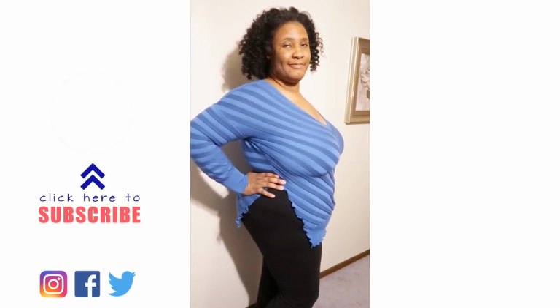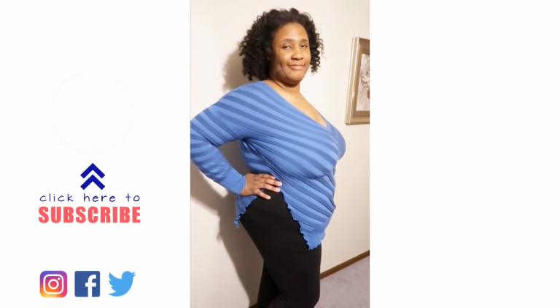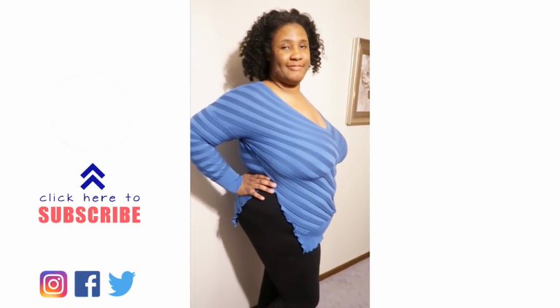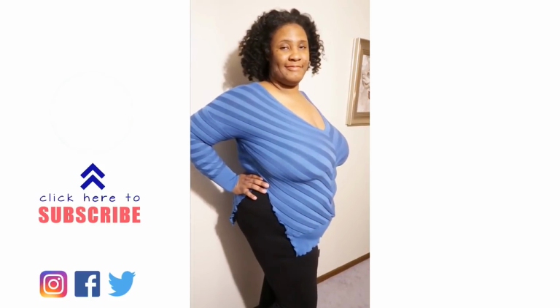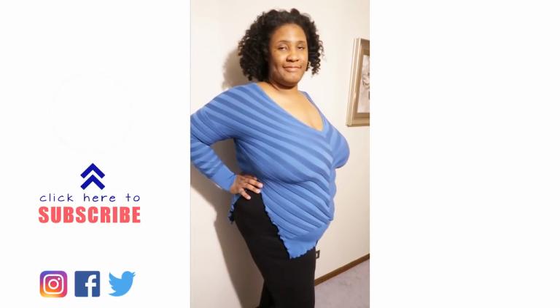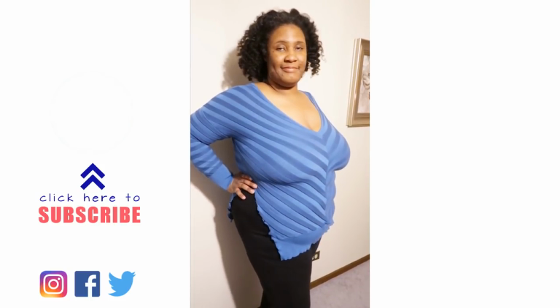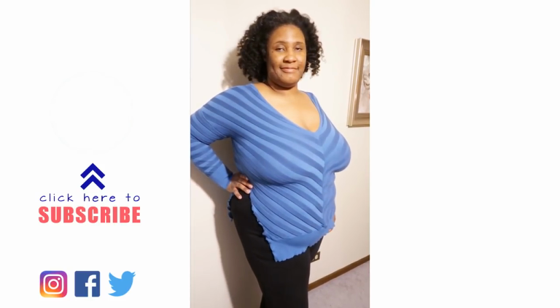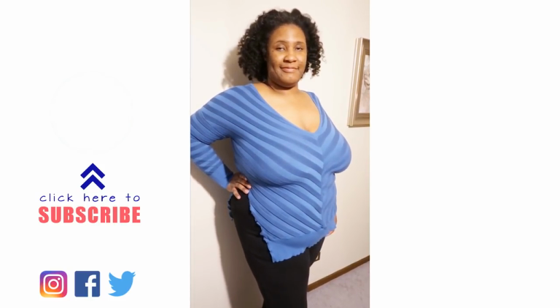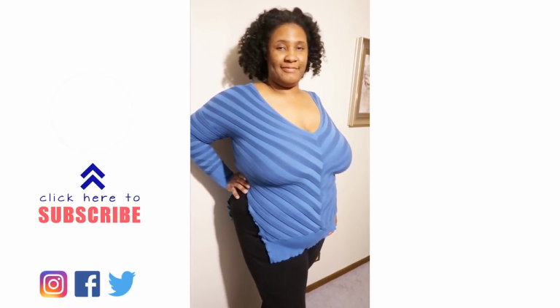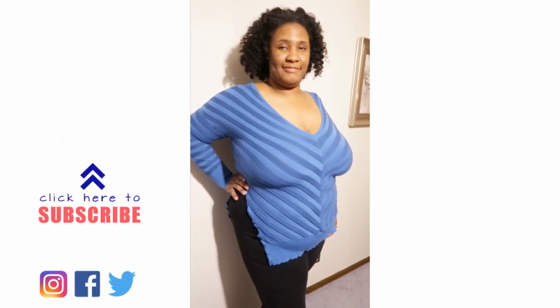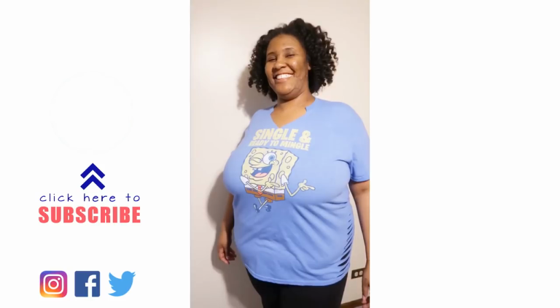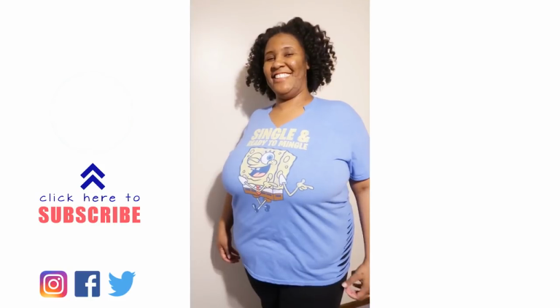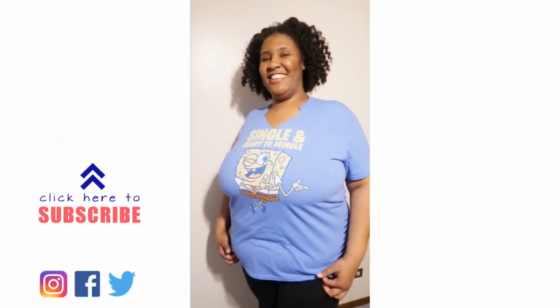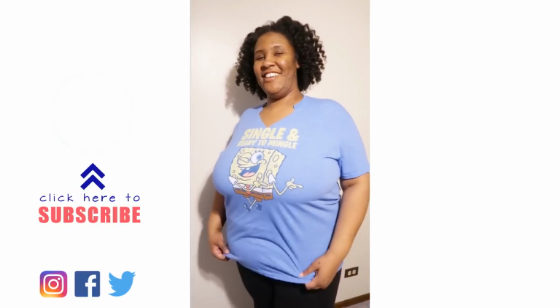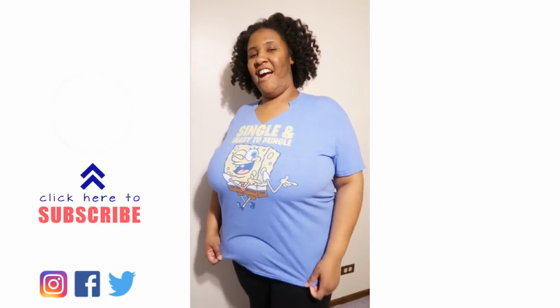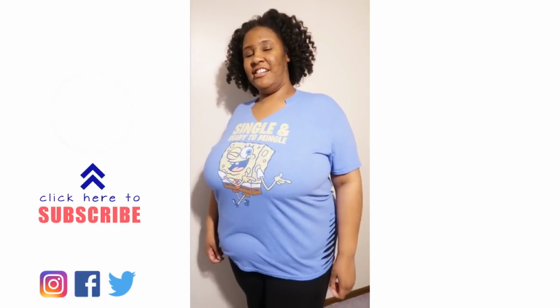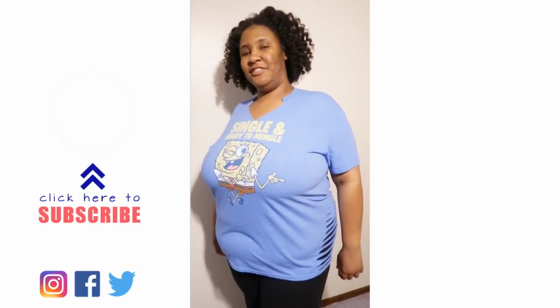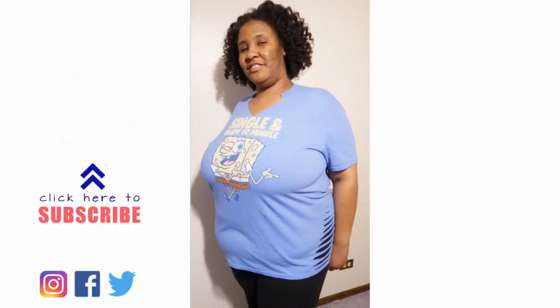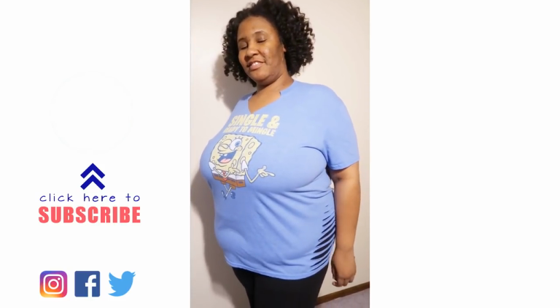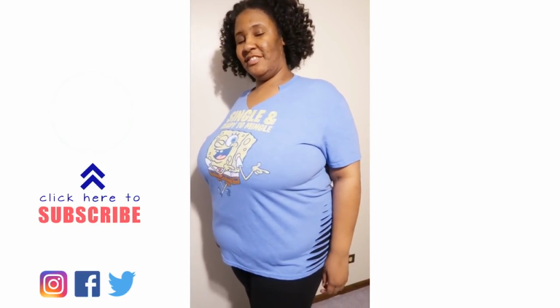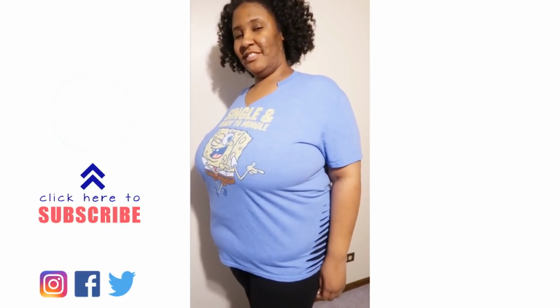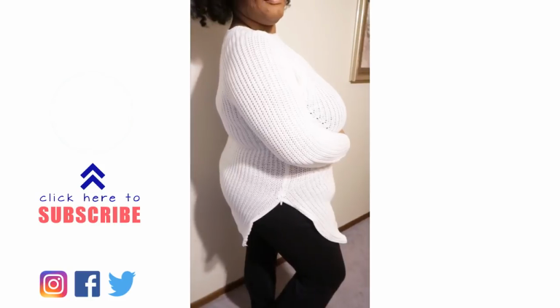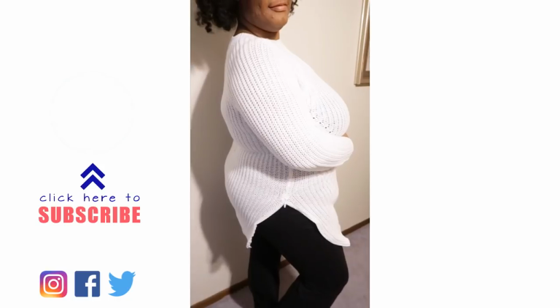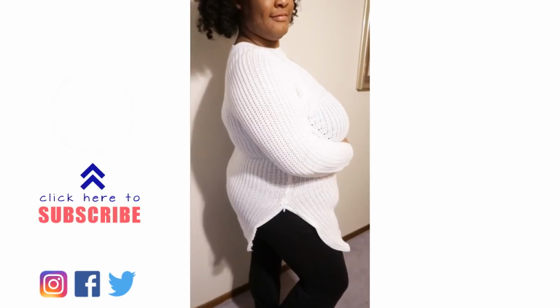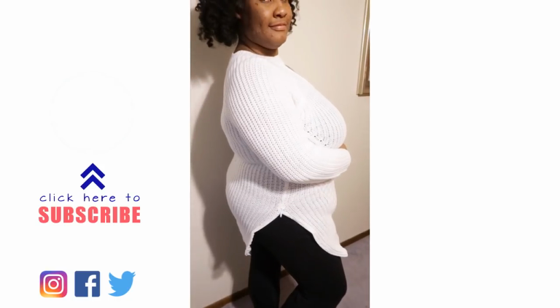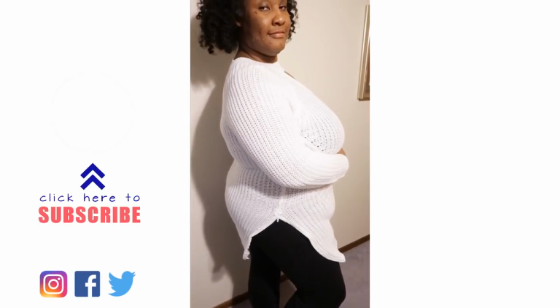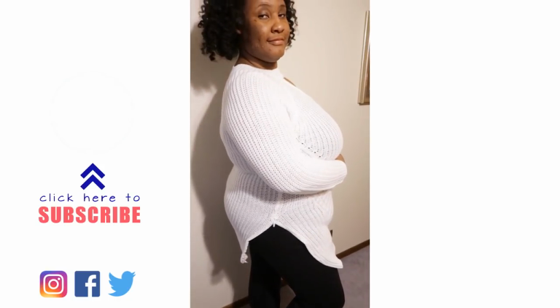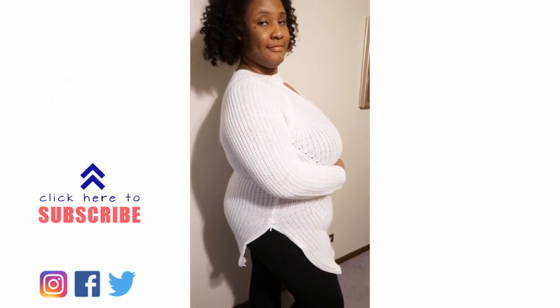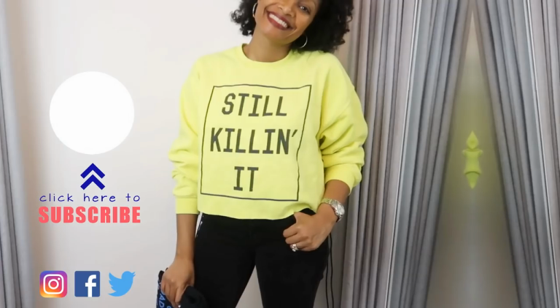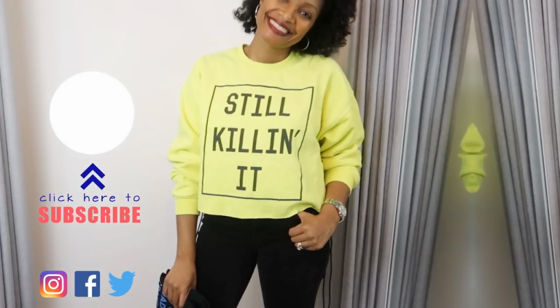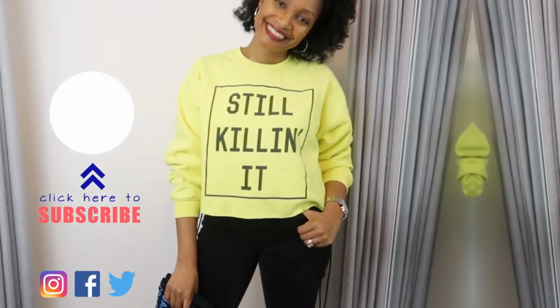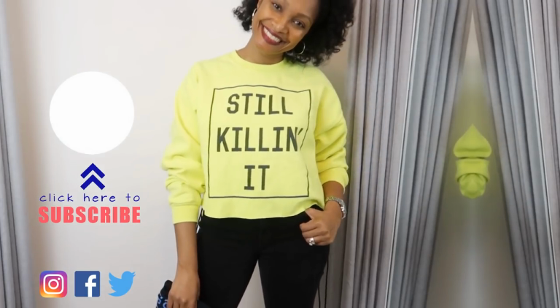This definitely won't be our last plus-size project, so subscribe and hit that notification bell so you don't miss a thing. Alright, I'll see you in the next one — bye!